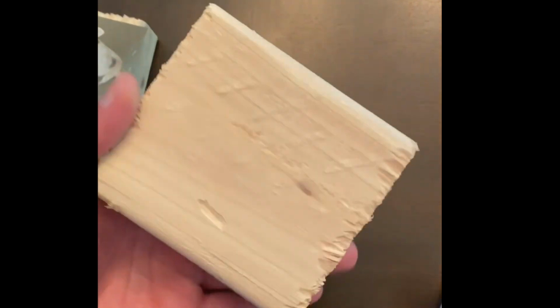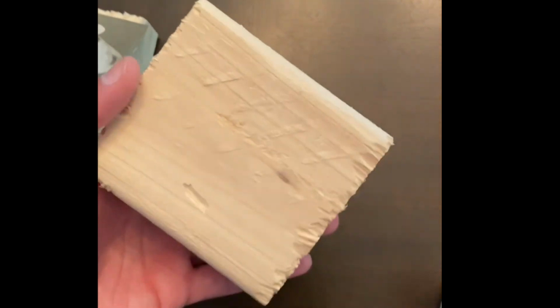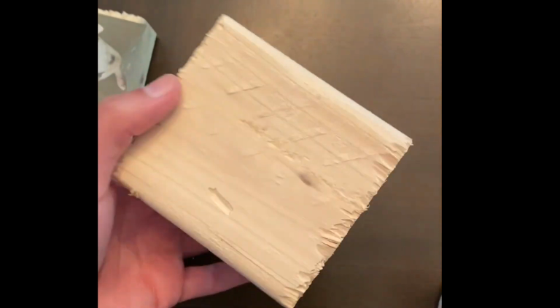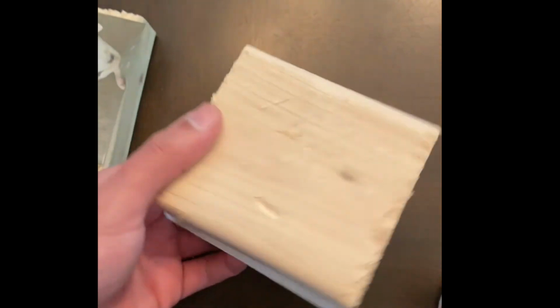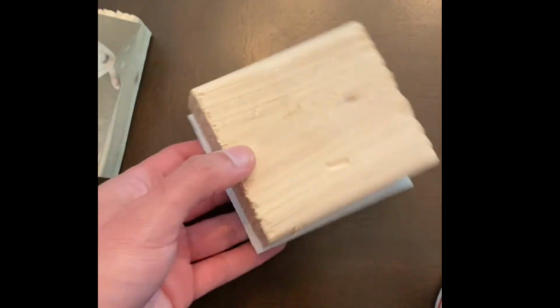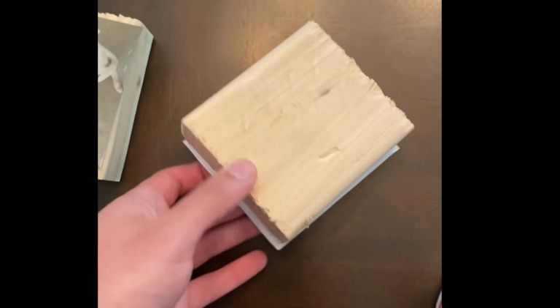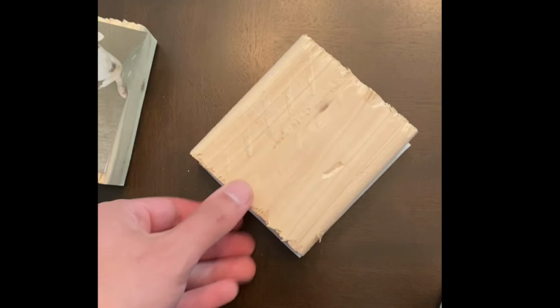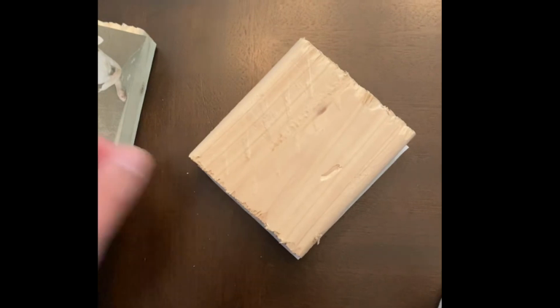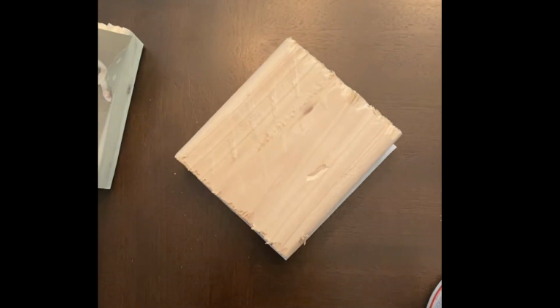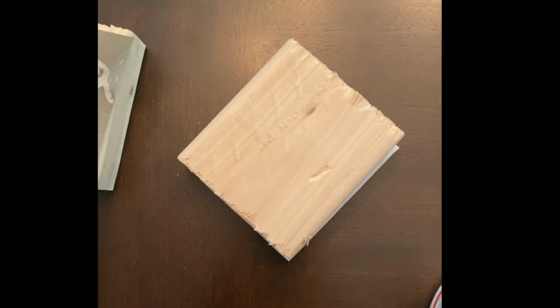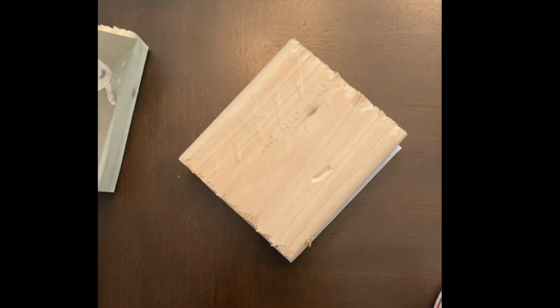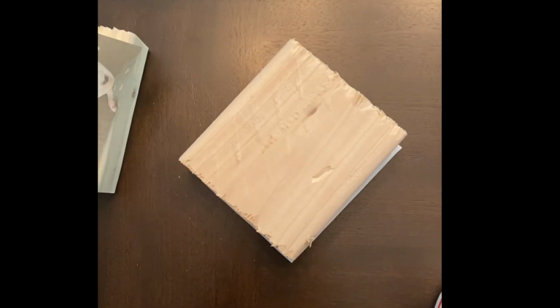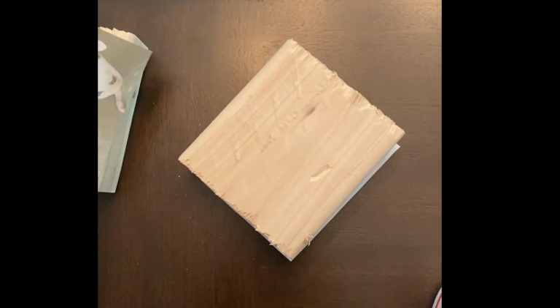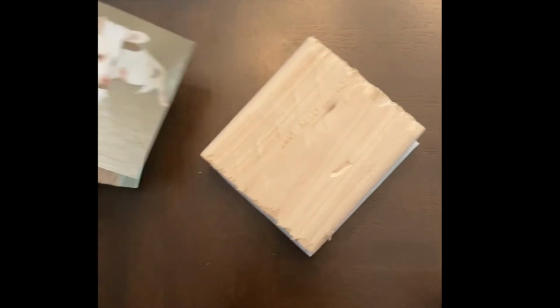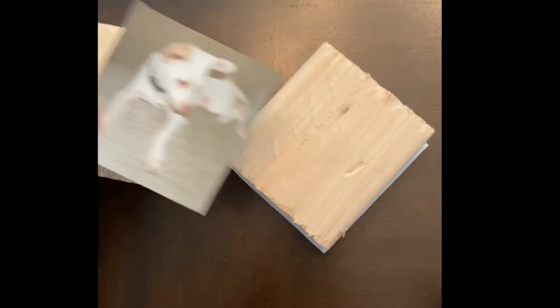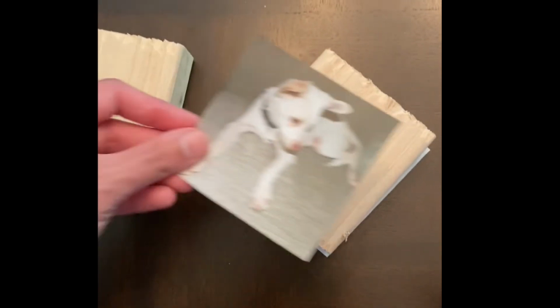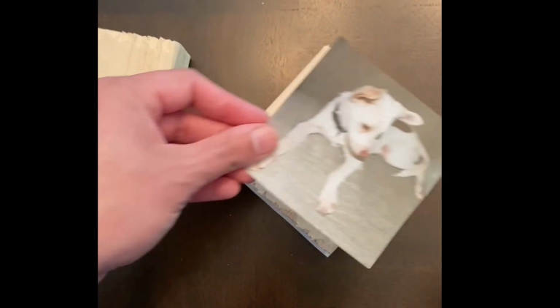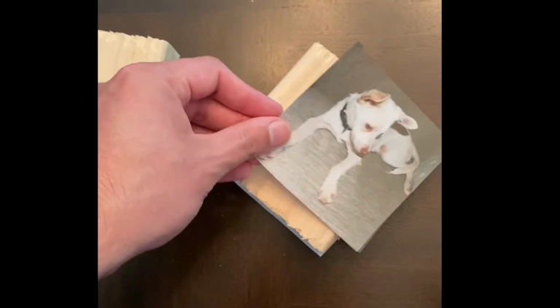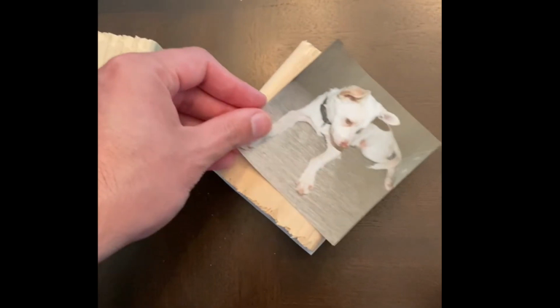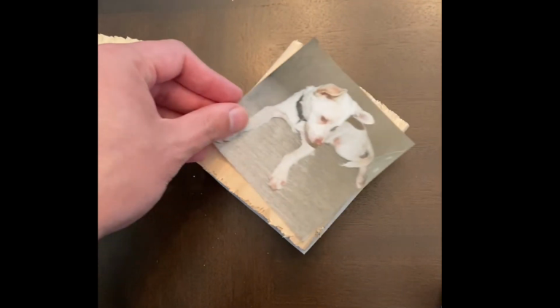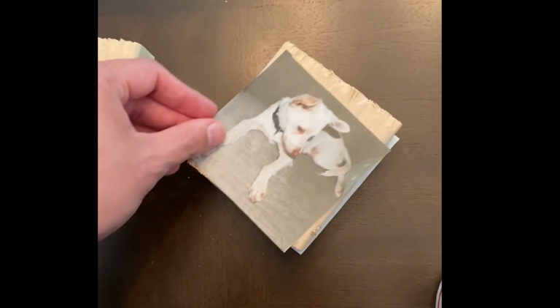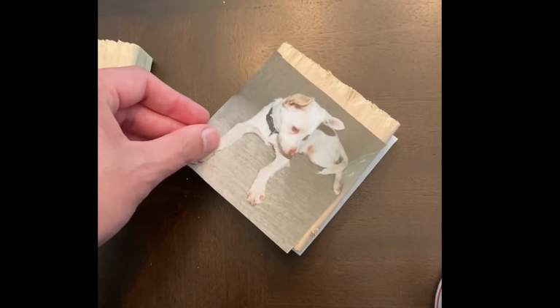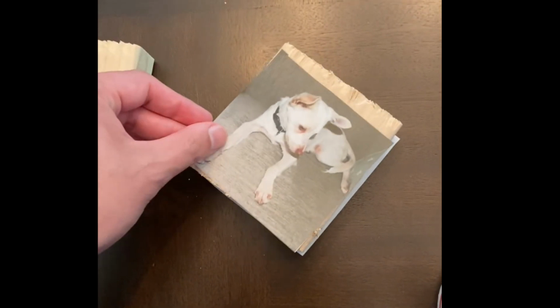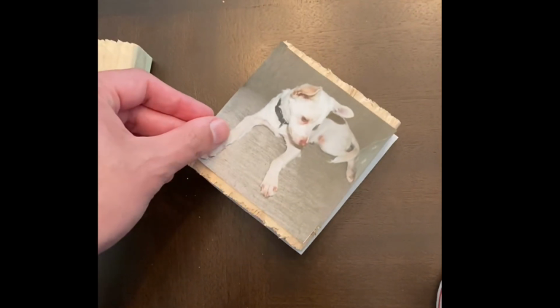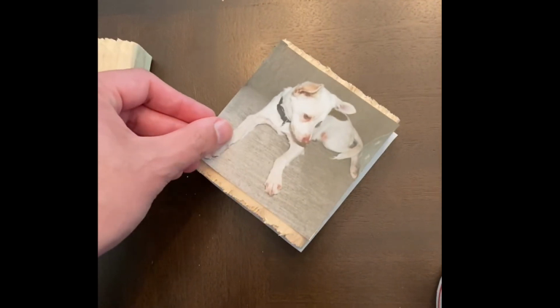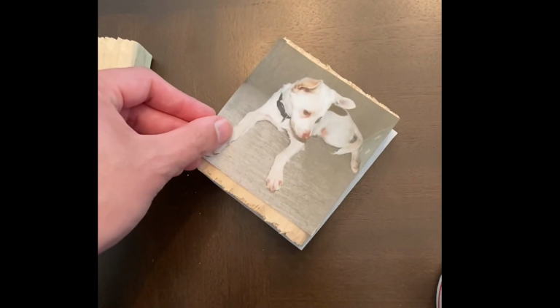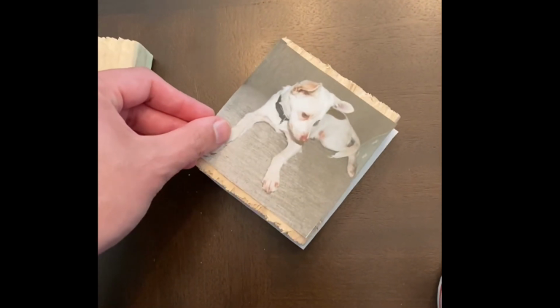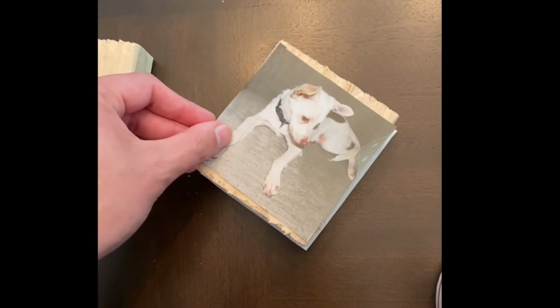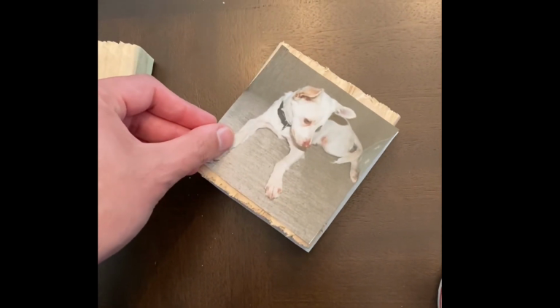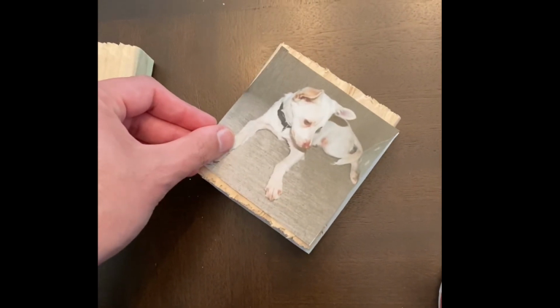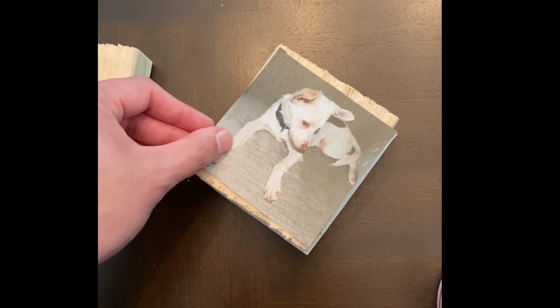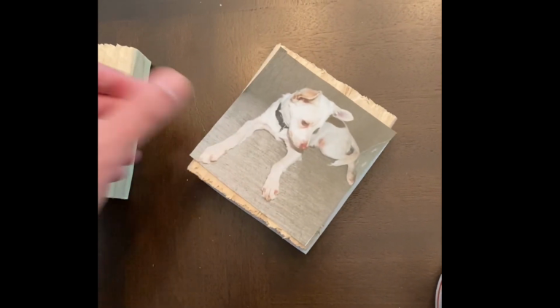And if you want to put an image on each side of the block, you can. You just have to fully complete one side before you go back to do the other side.